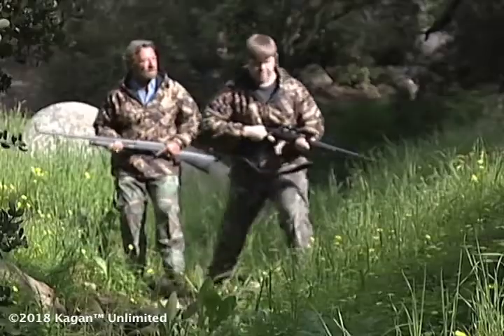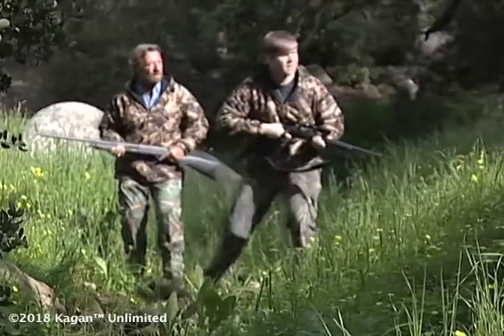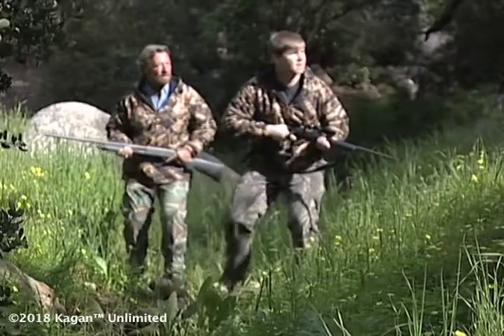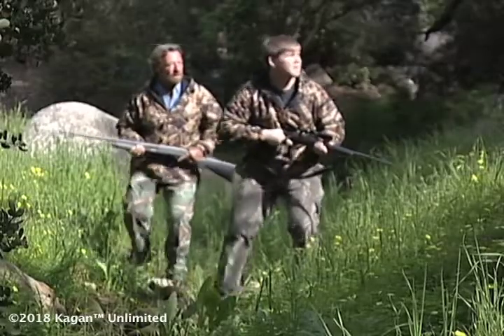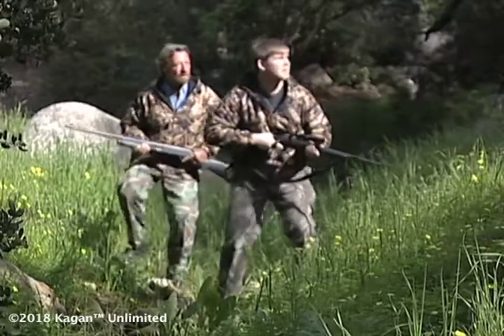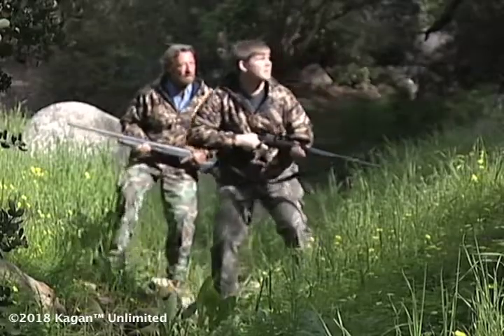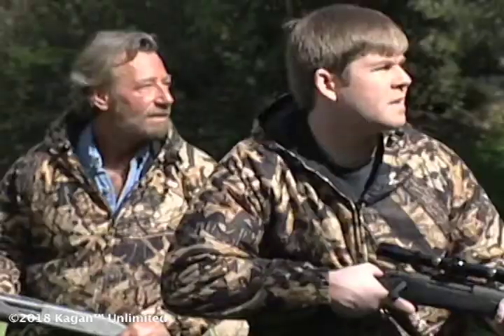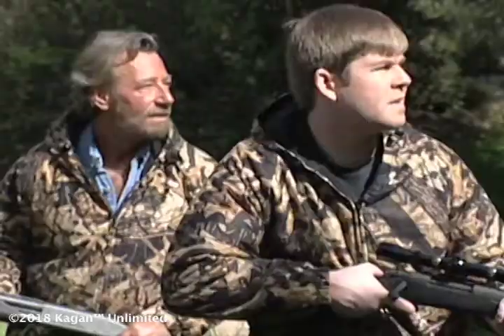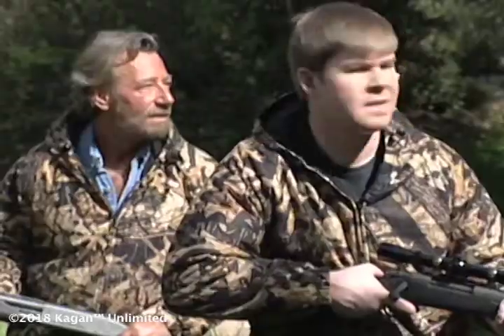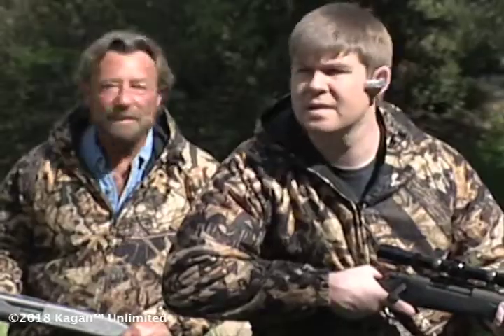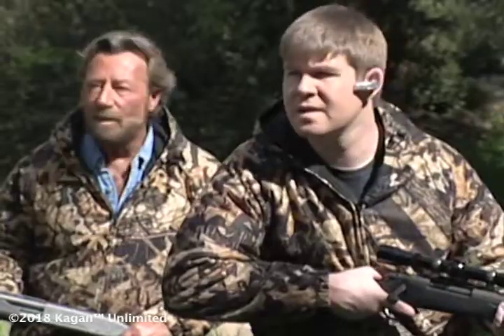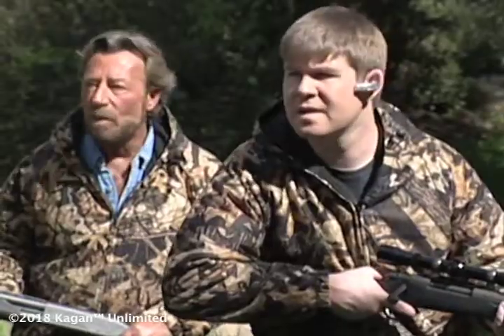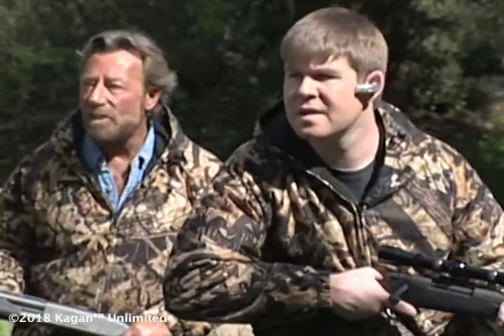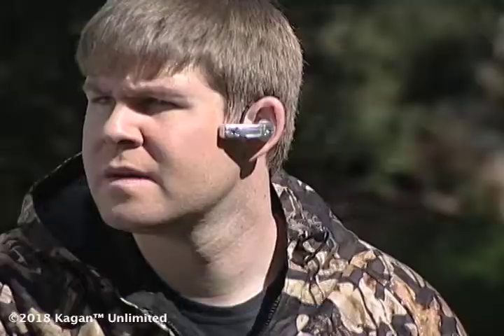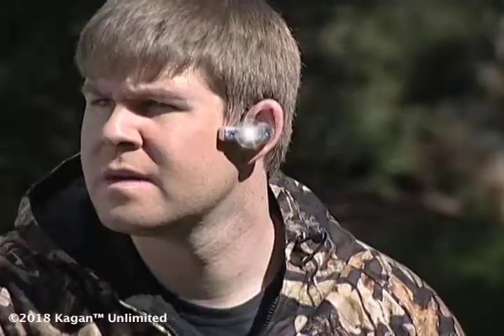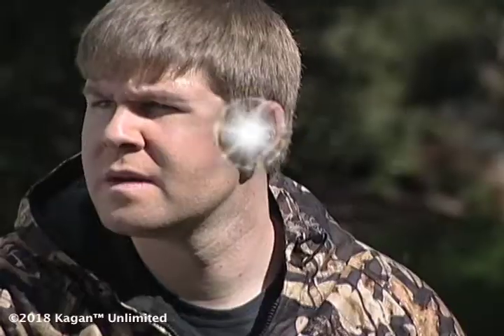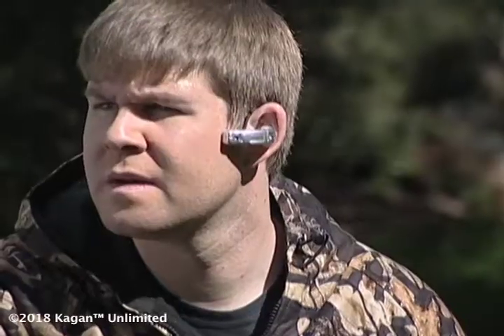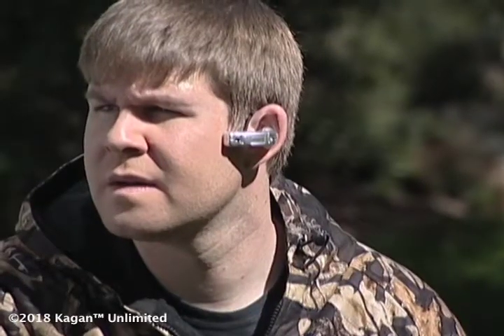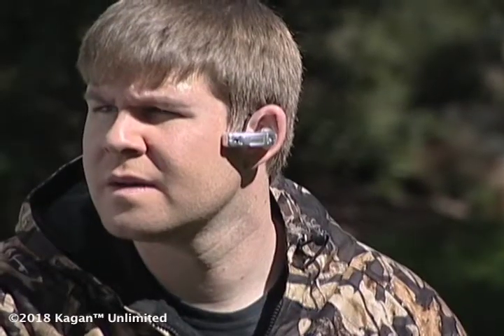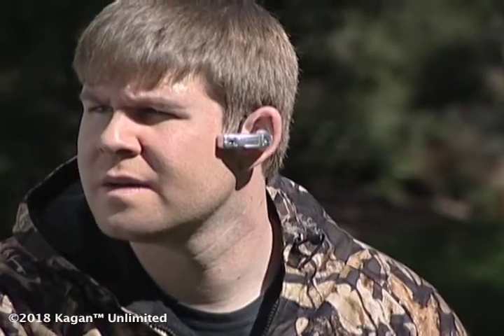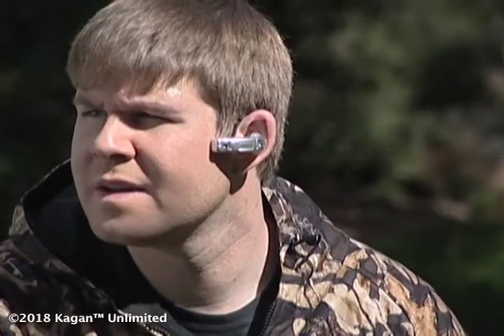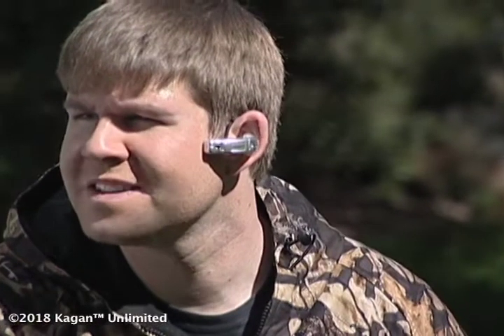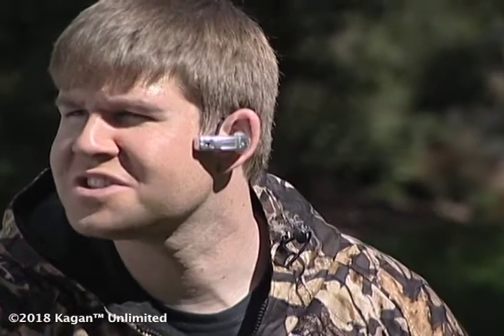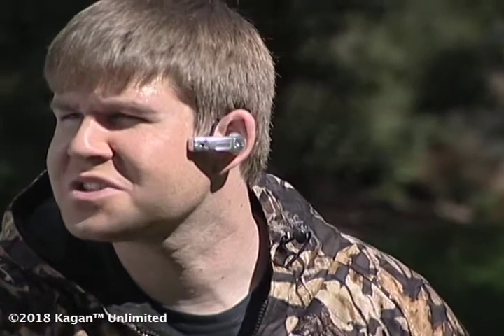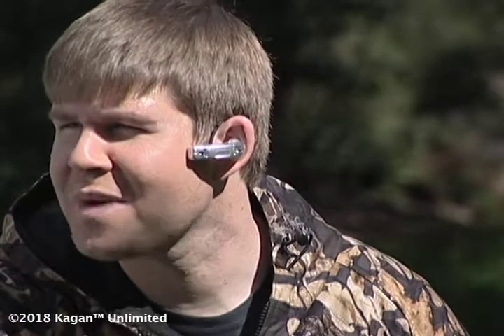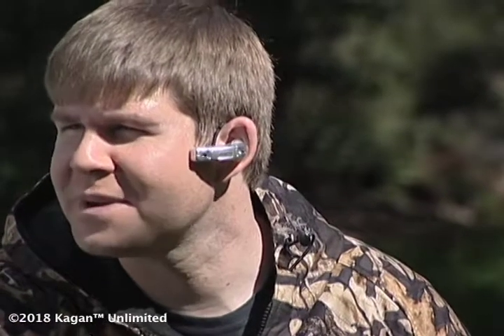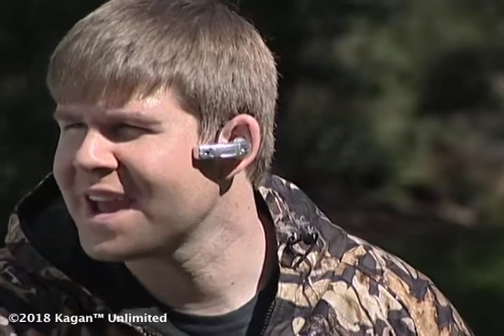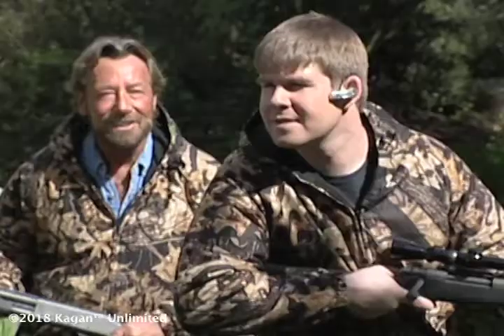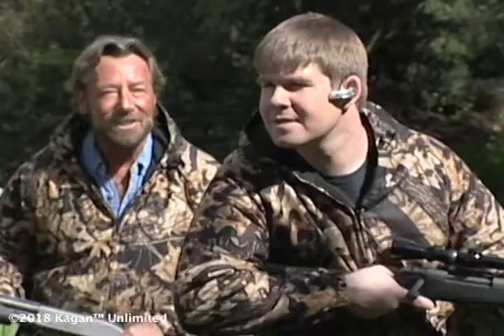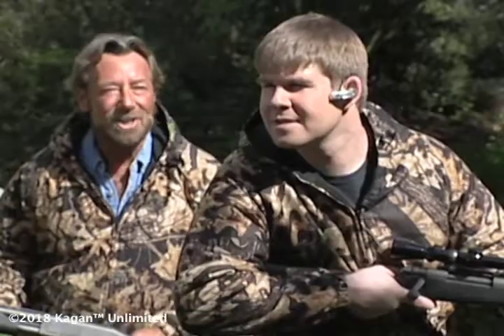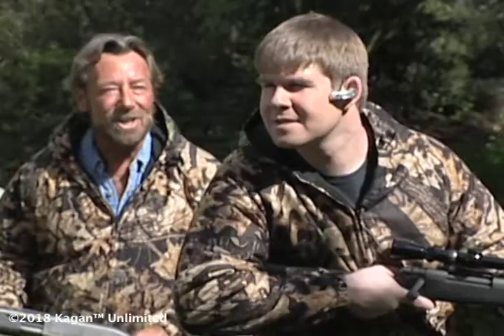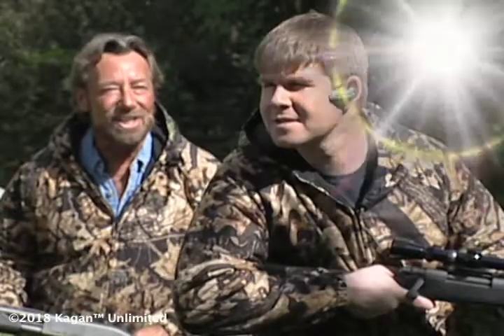IntelliEar — great for hunters who want to get ahead of the game. What's that? IntelliEar. It's just a rabbit, Dad. Good call, son.